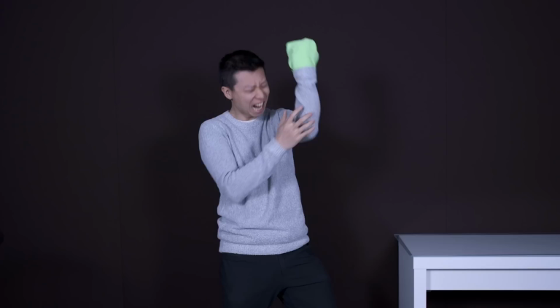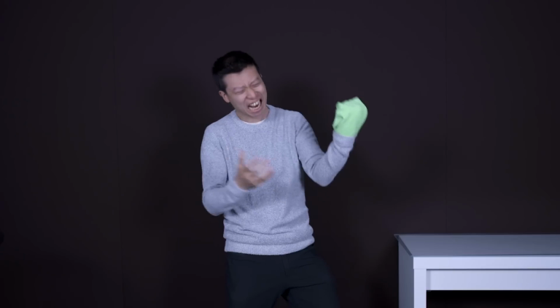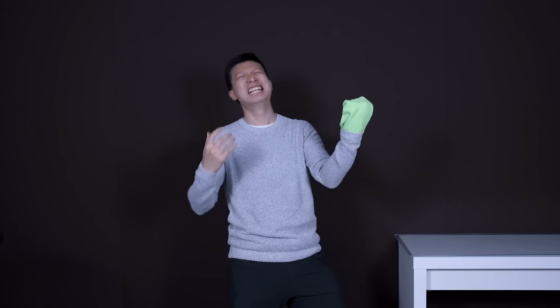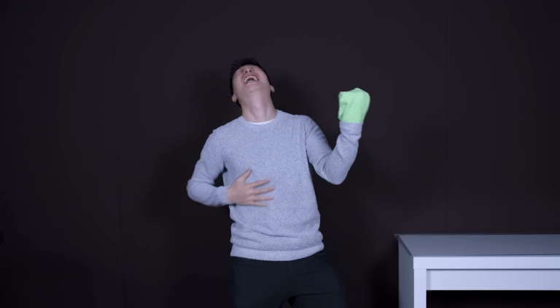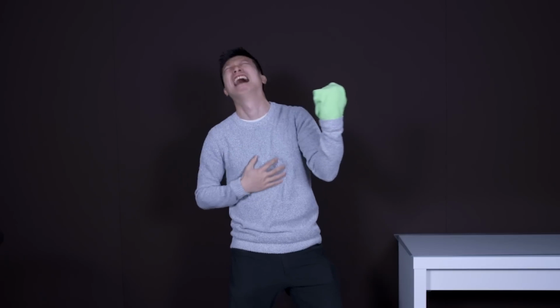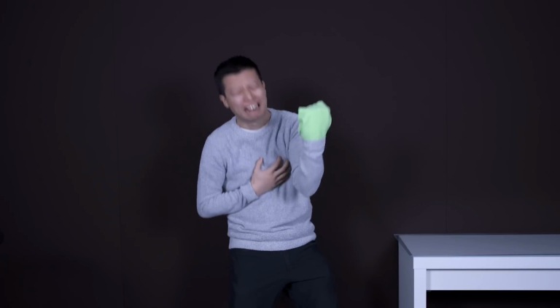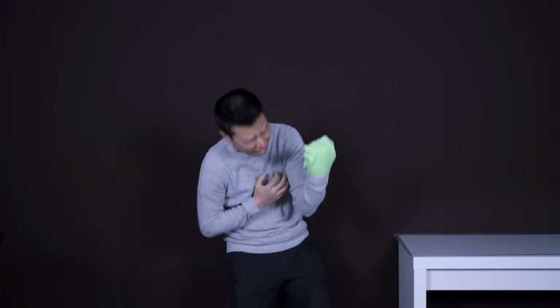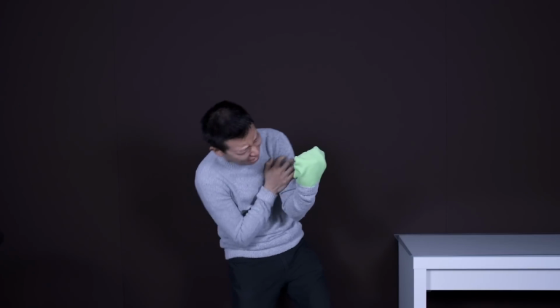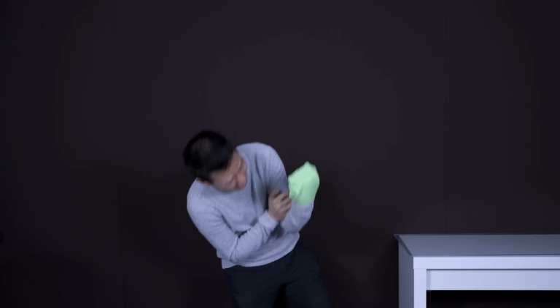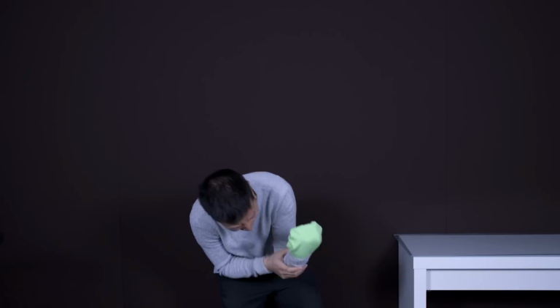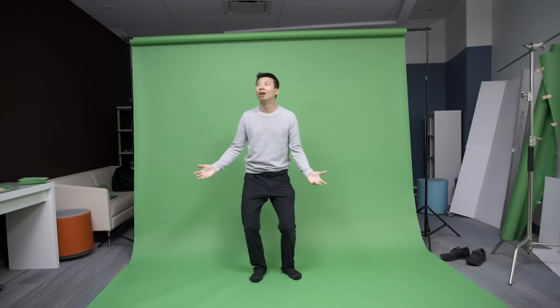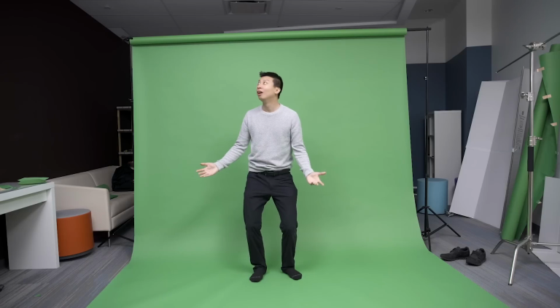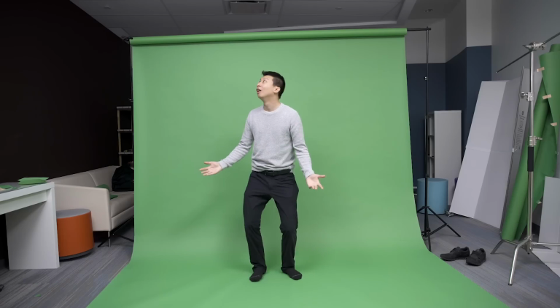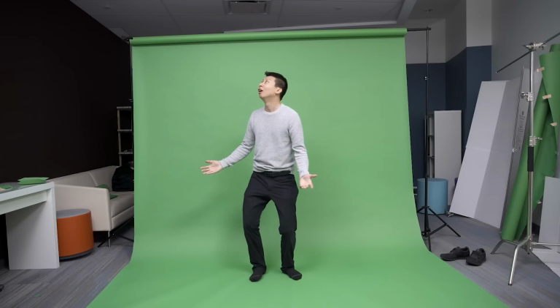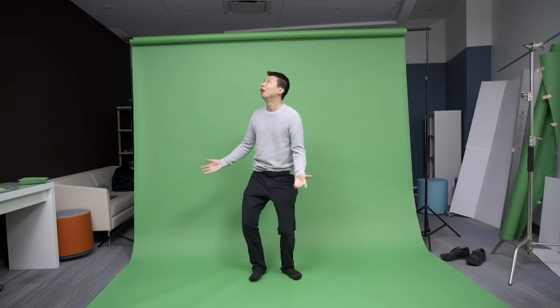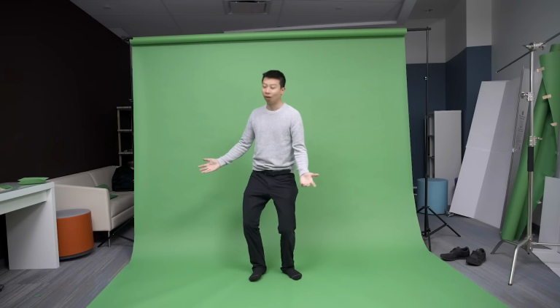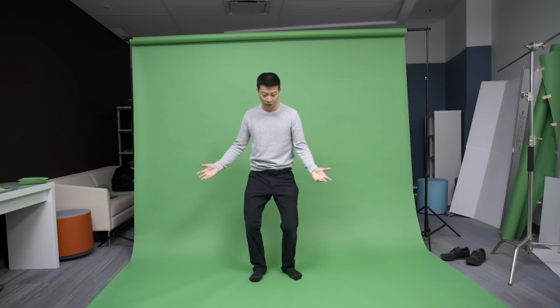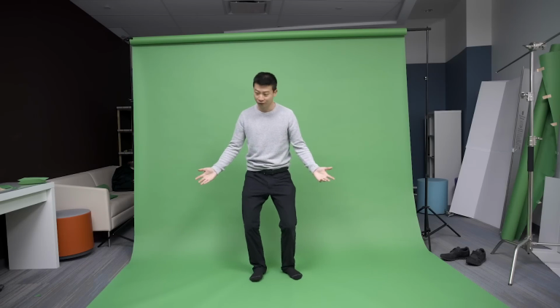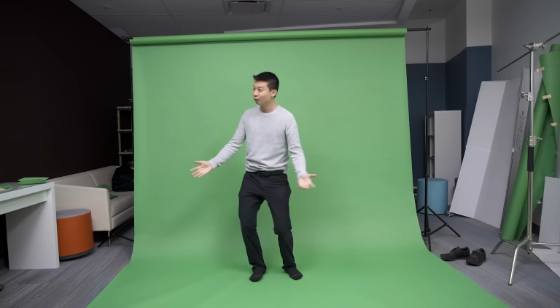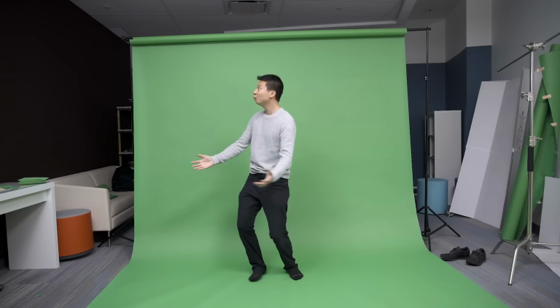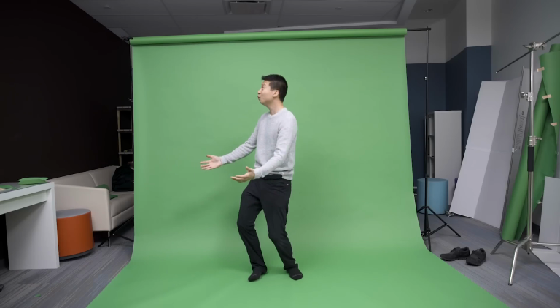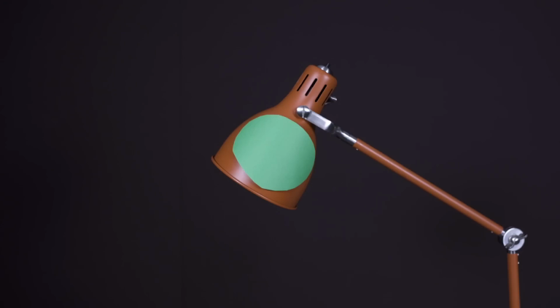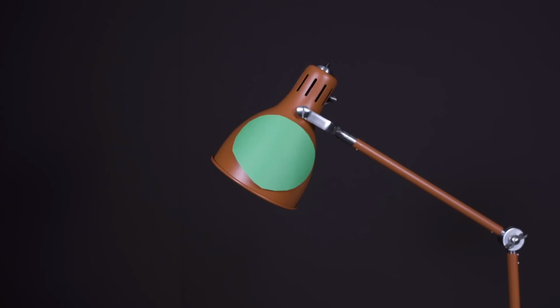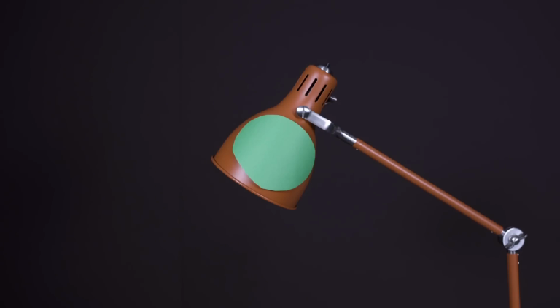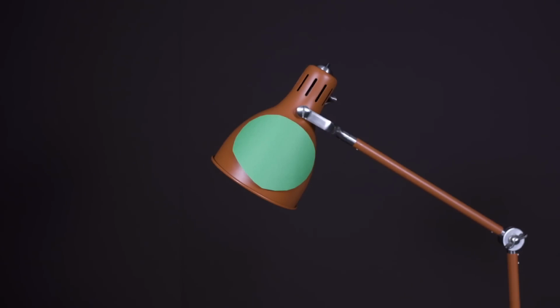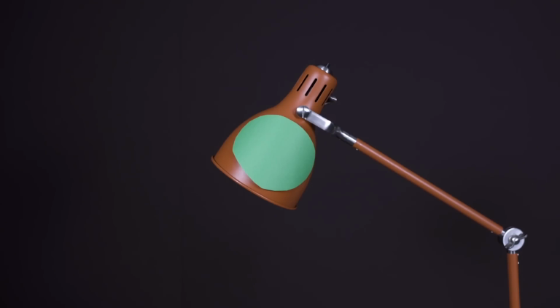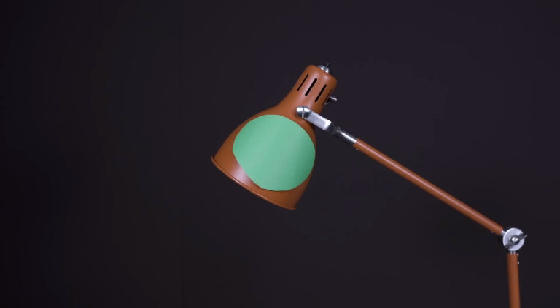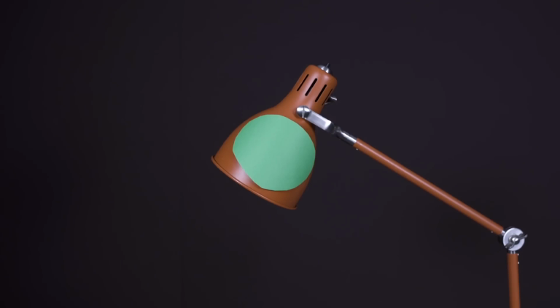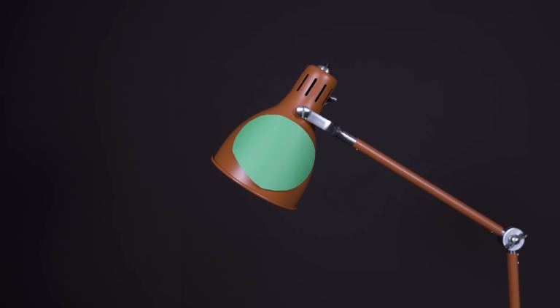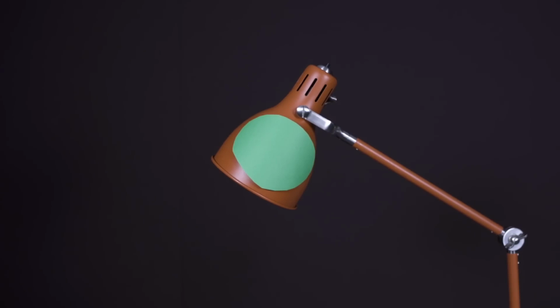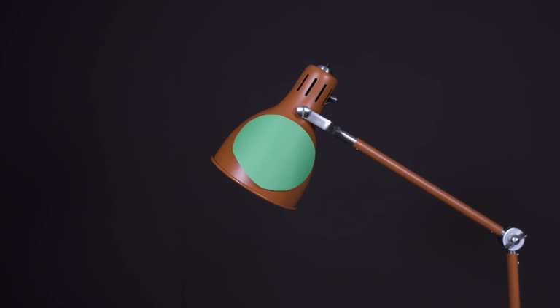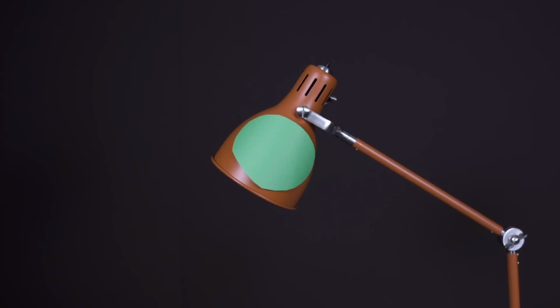But in this video, we're going to try something a little different. I'm going to show you three other creative green screen tricks.